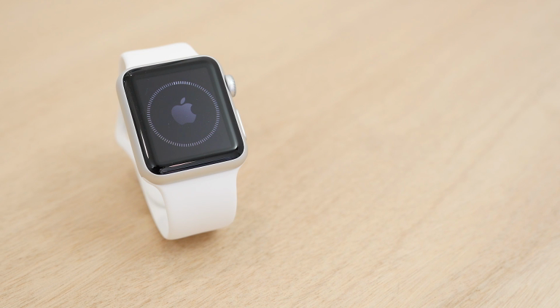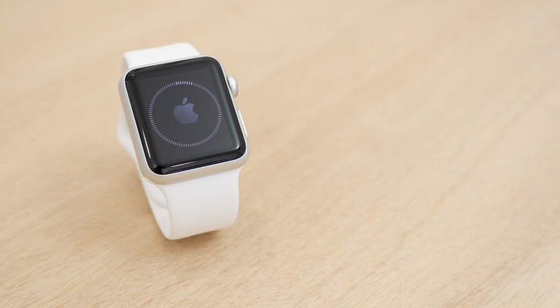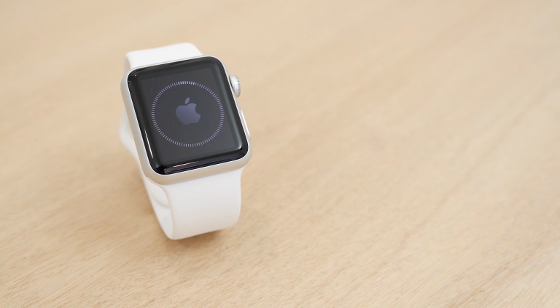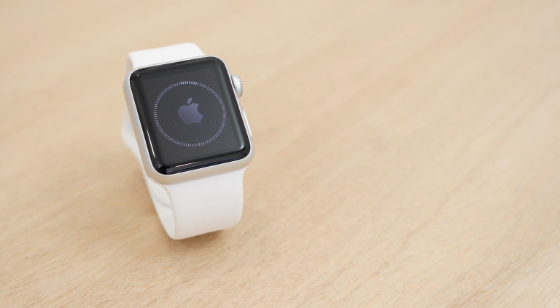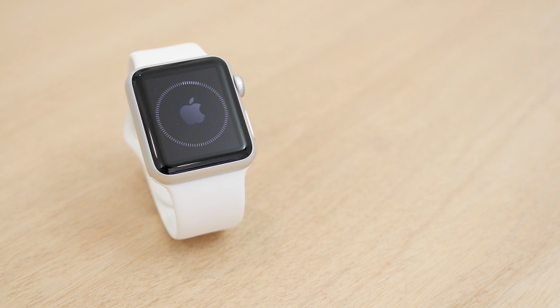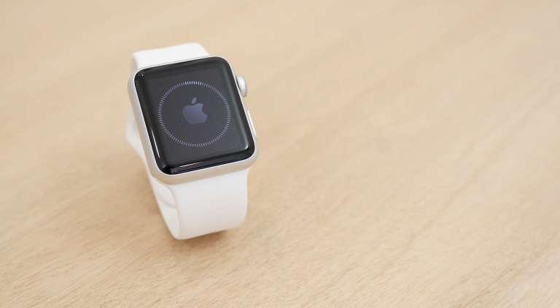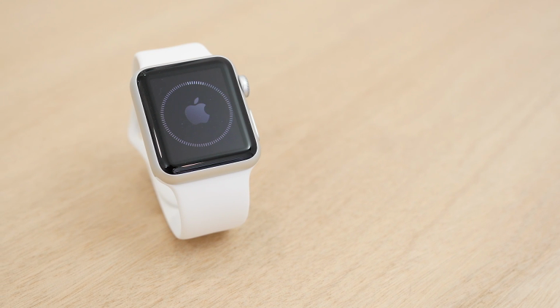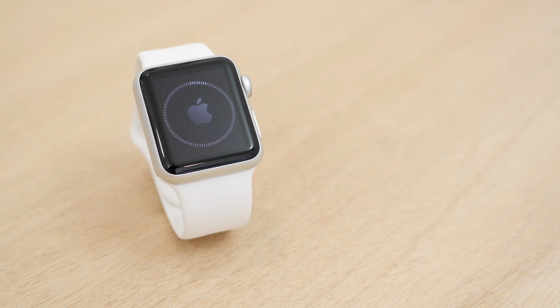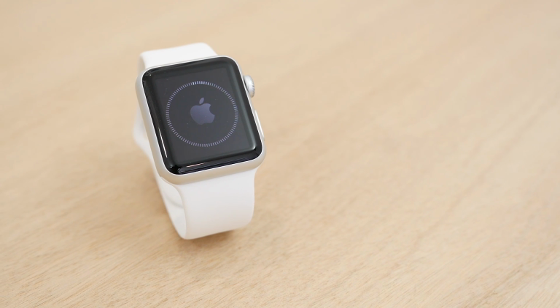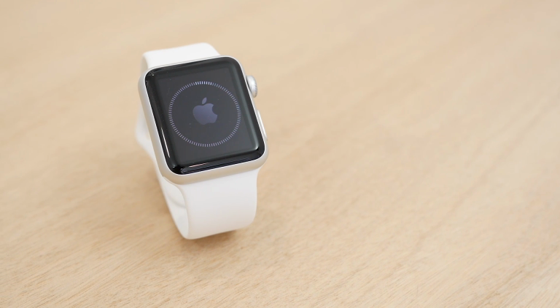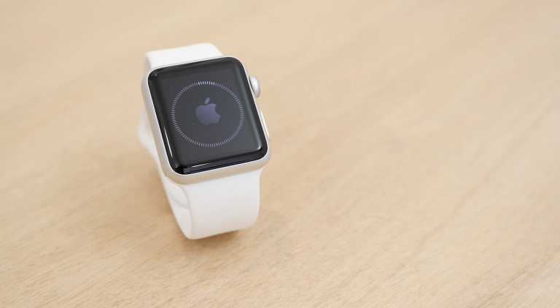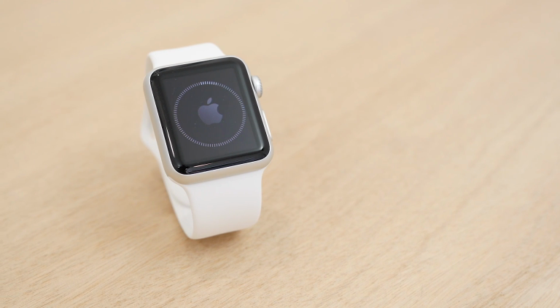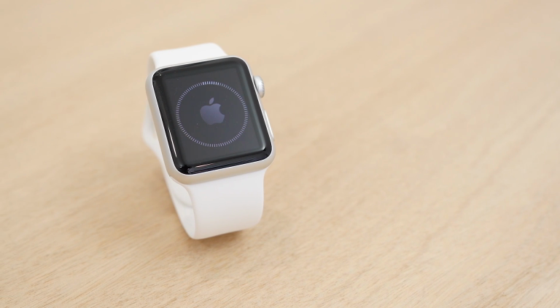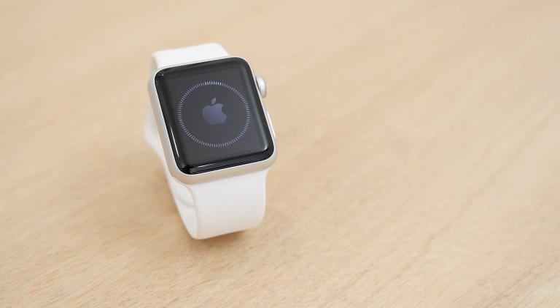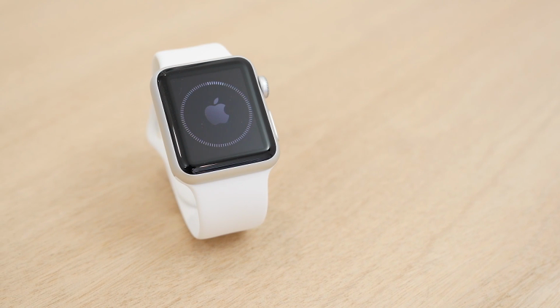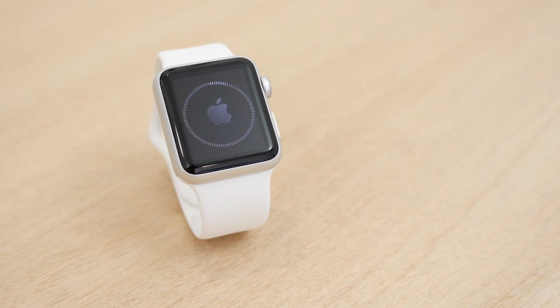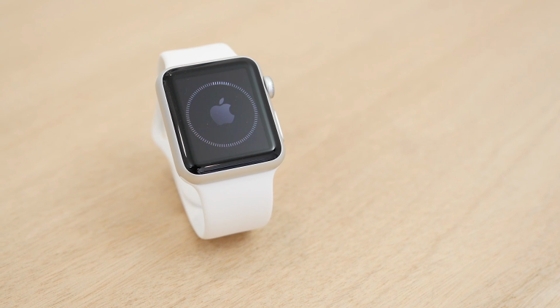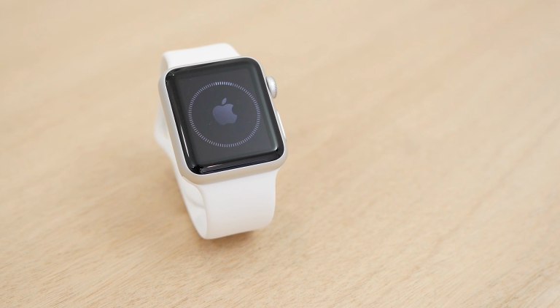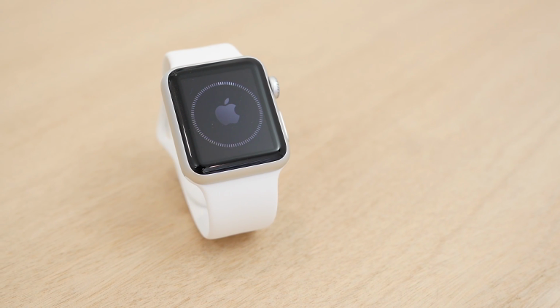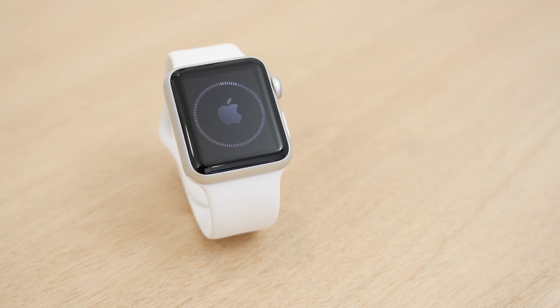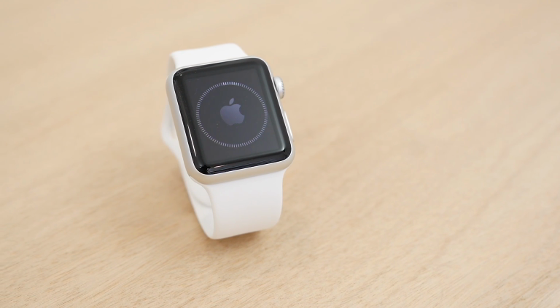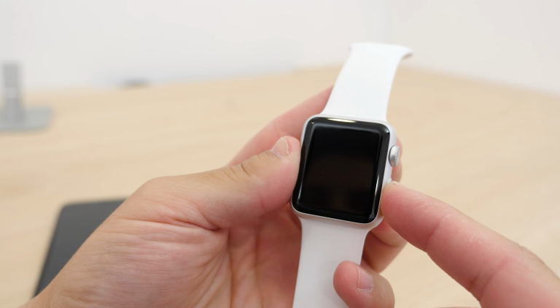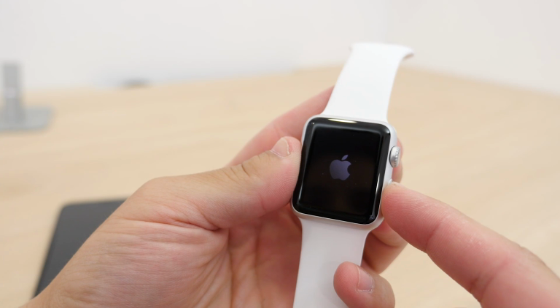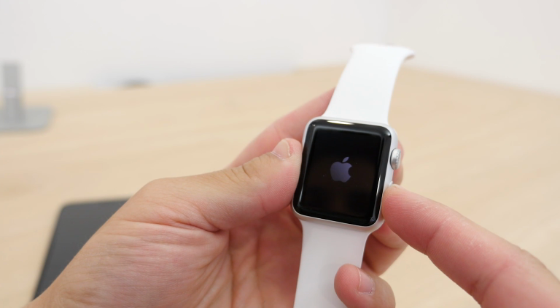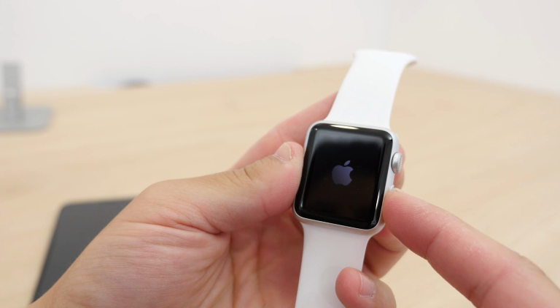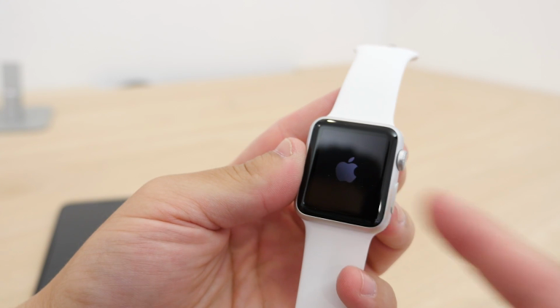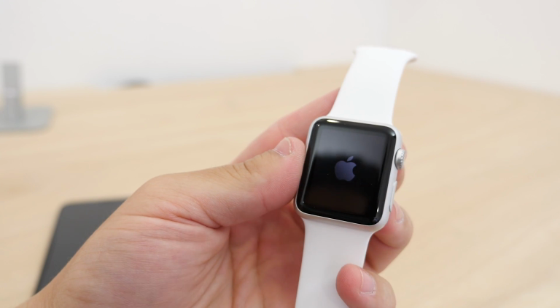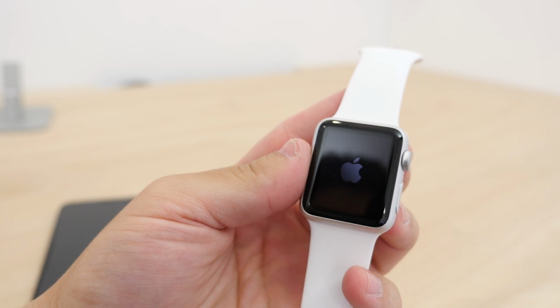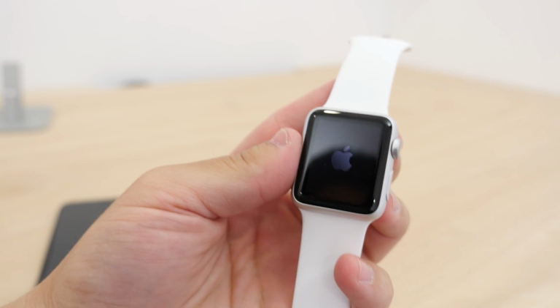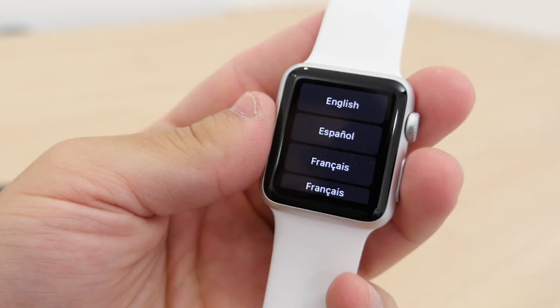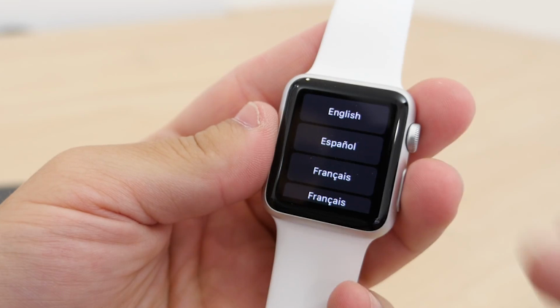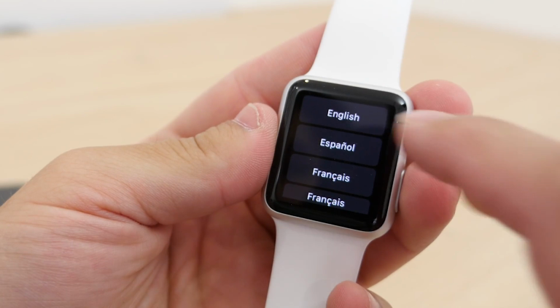This is Matt Gonzalez with MacRumors showing you how to set up your new Apple Watch. First, turn on your Apple Watch and then select the language you would like.